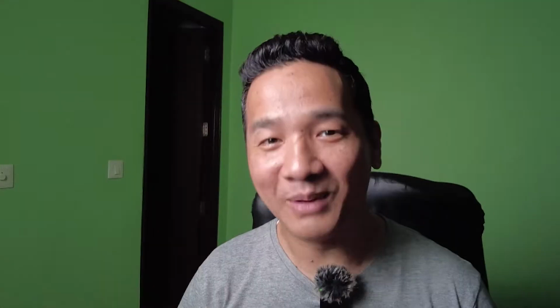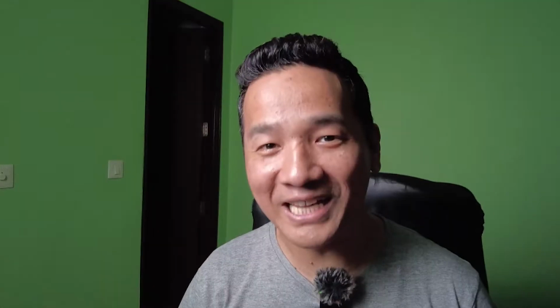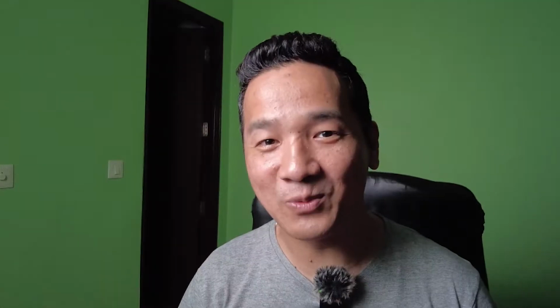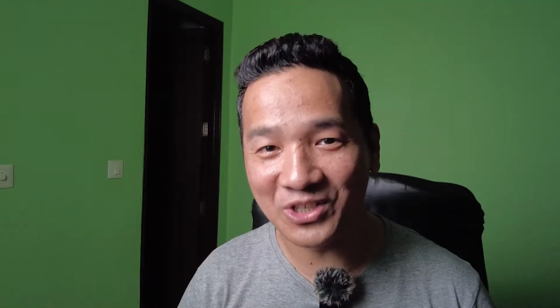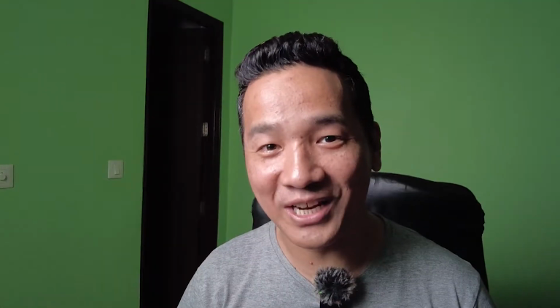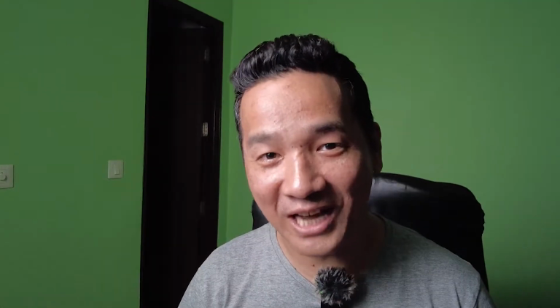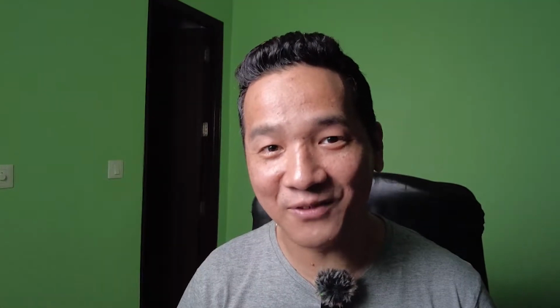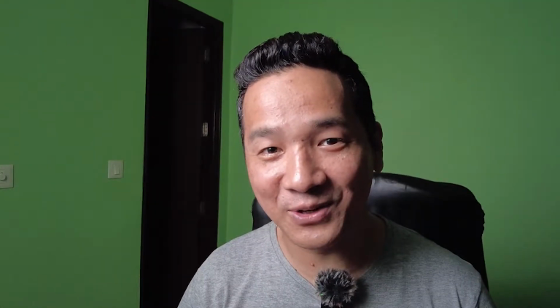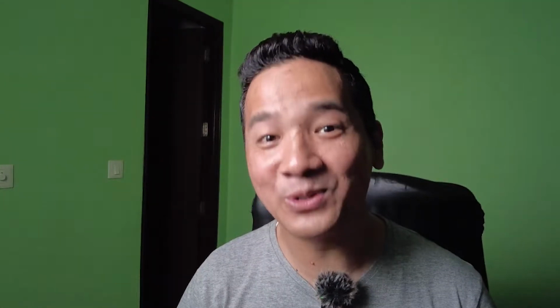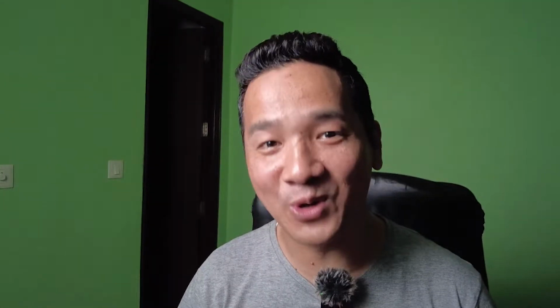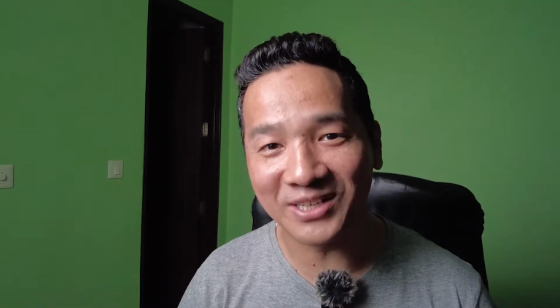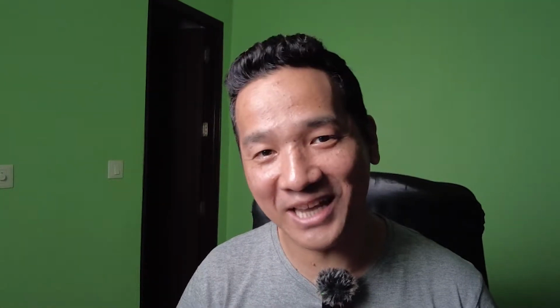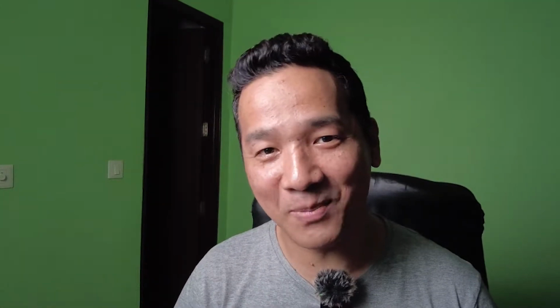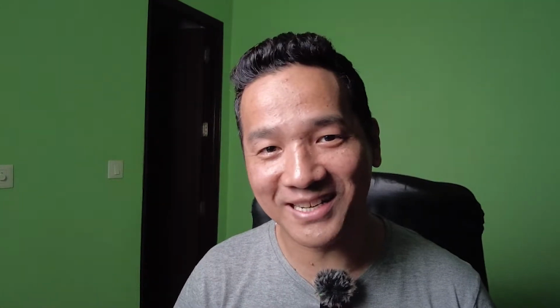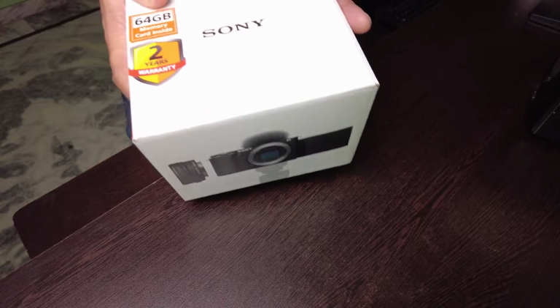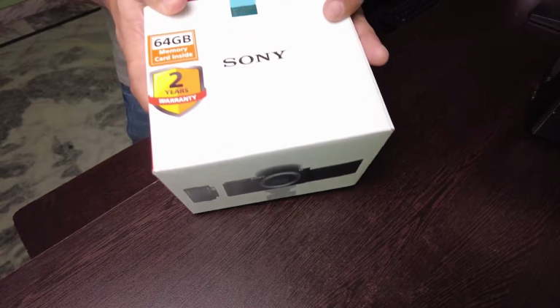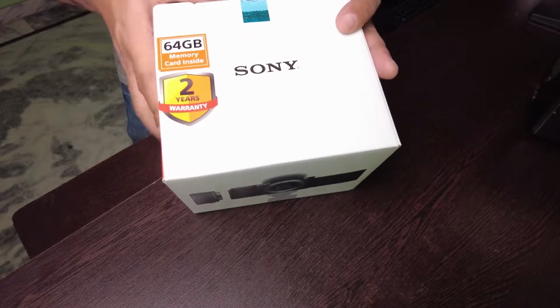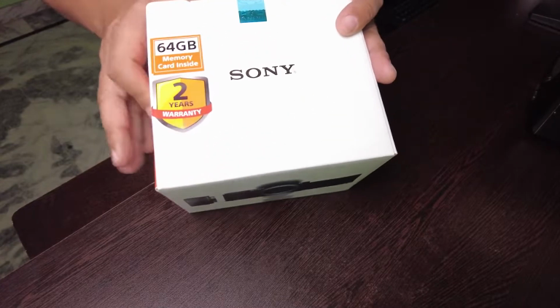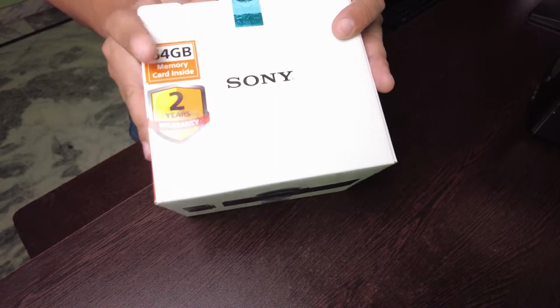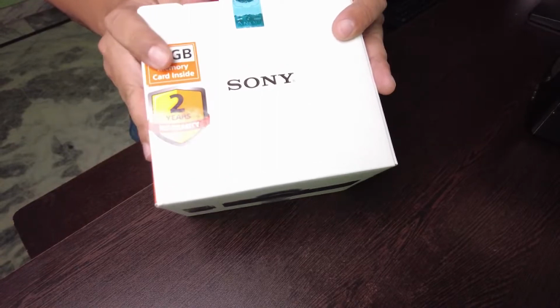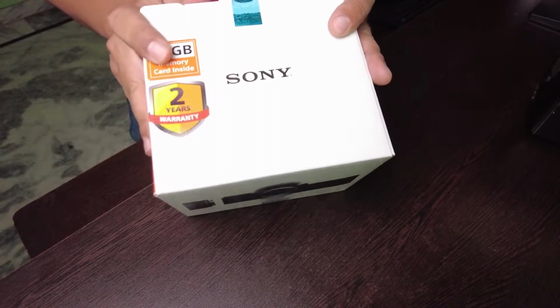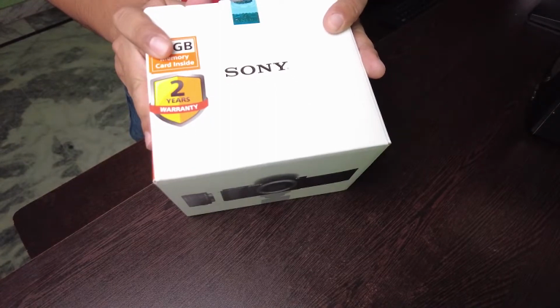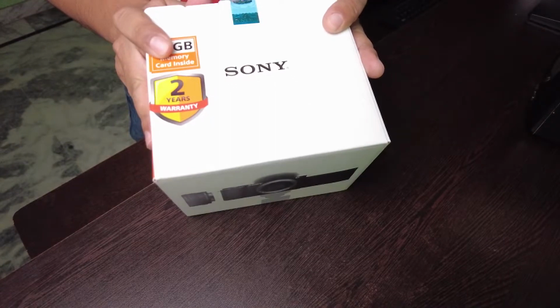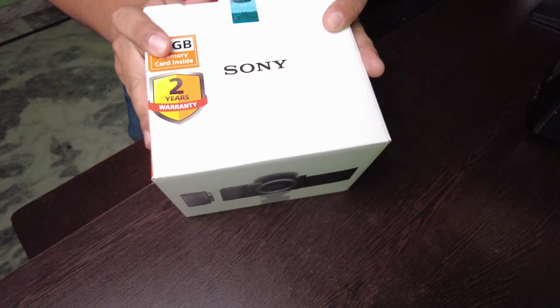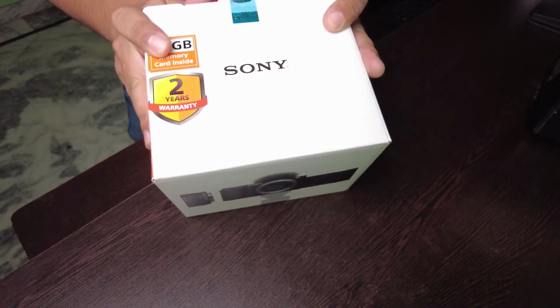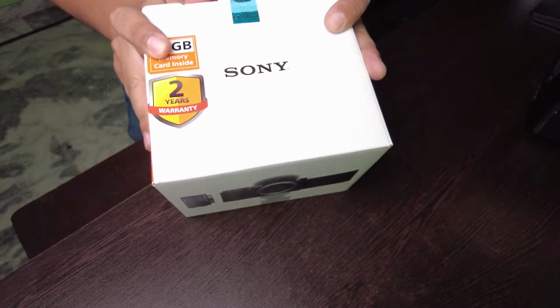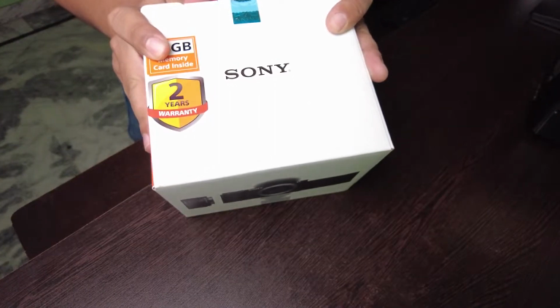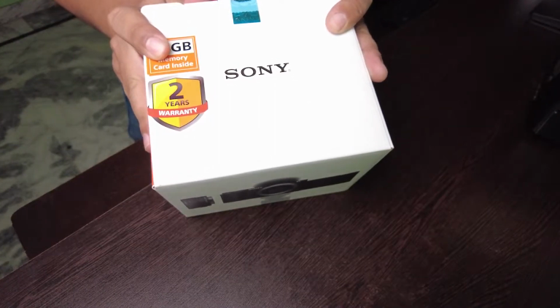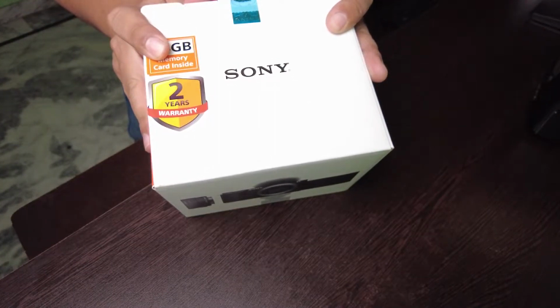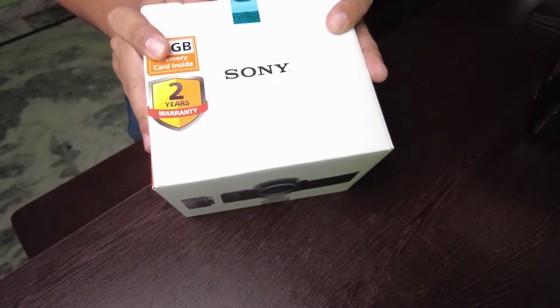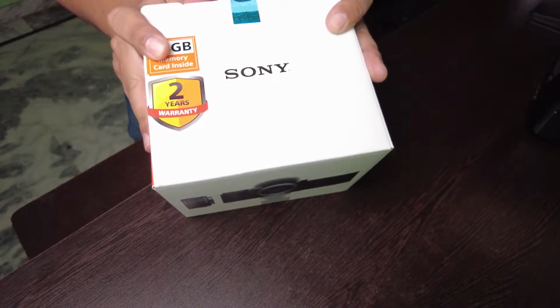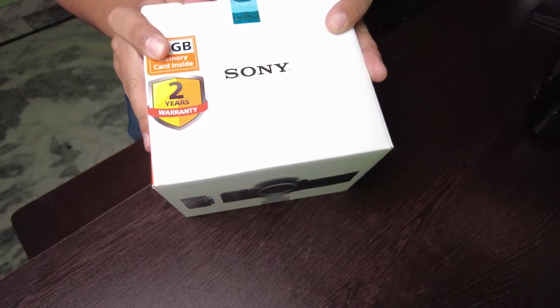Please watch the entire video, do not skip it. Unboxing of brand new Sony ZV-E10.